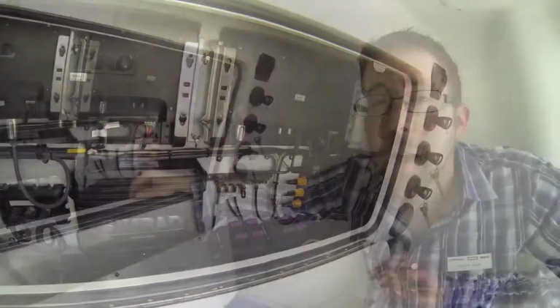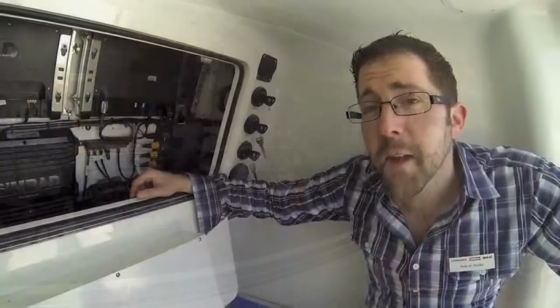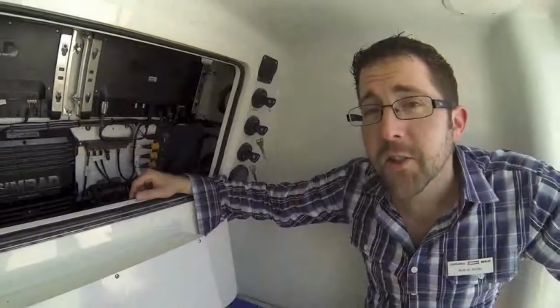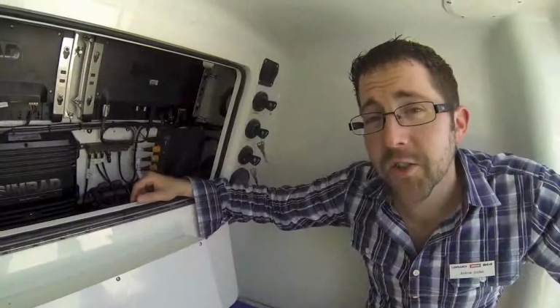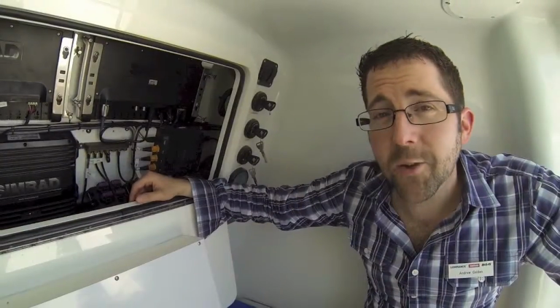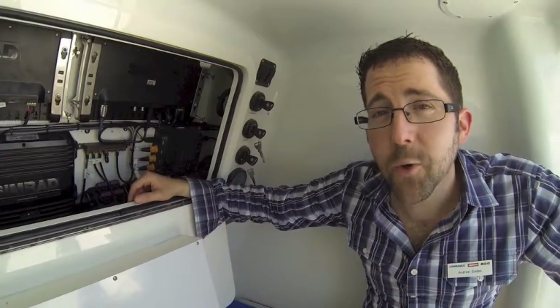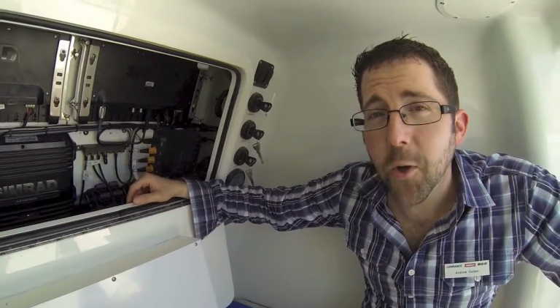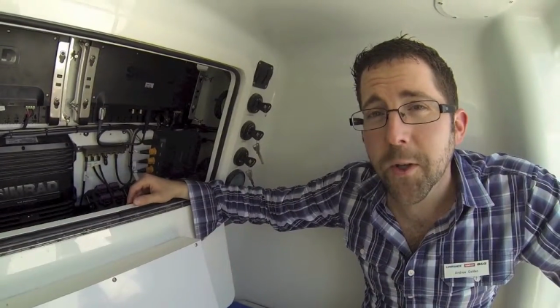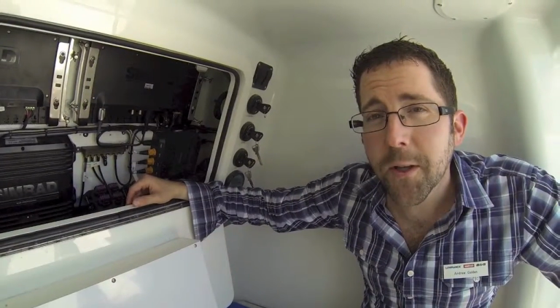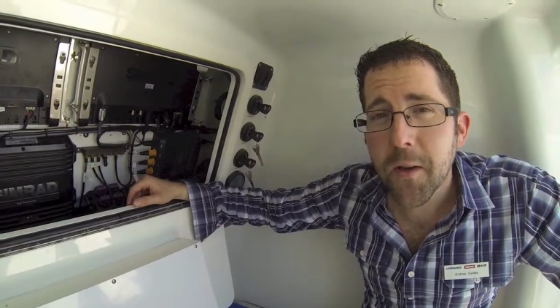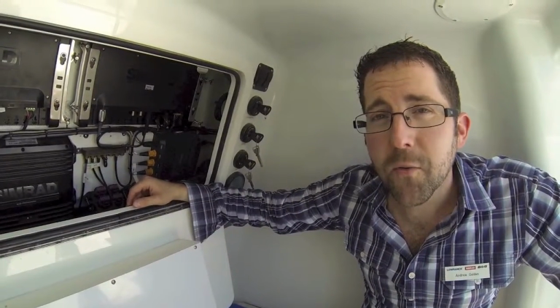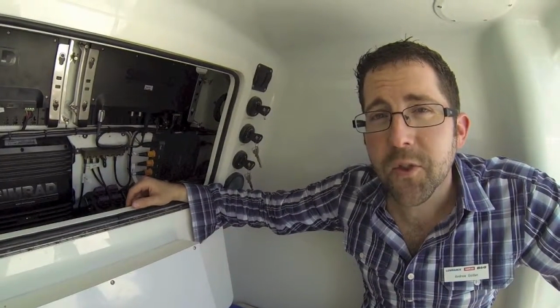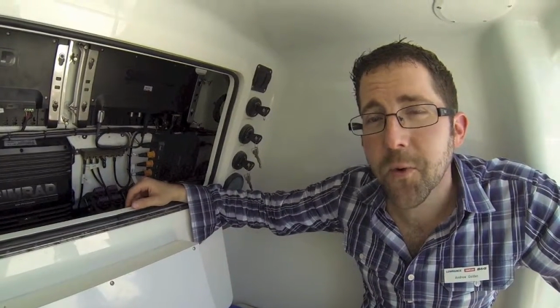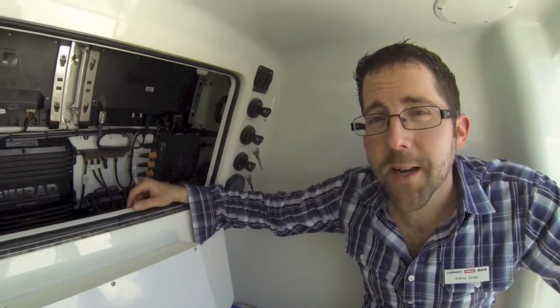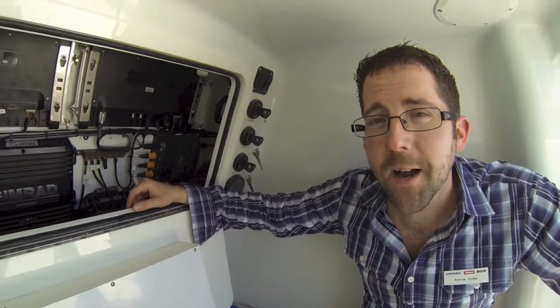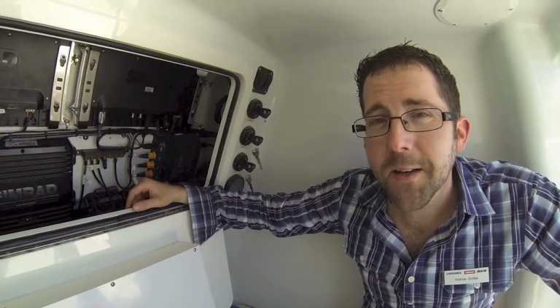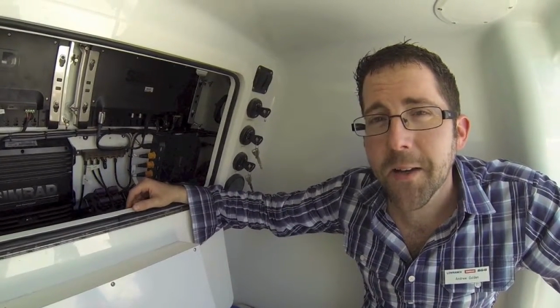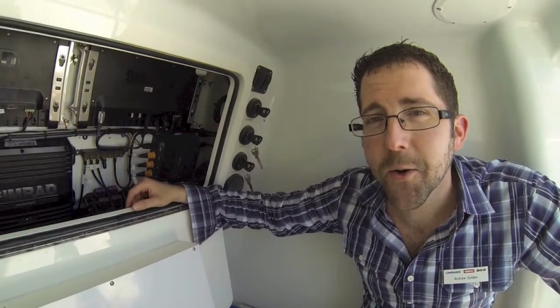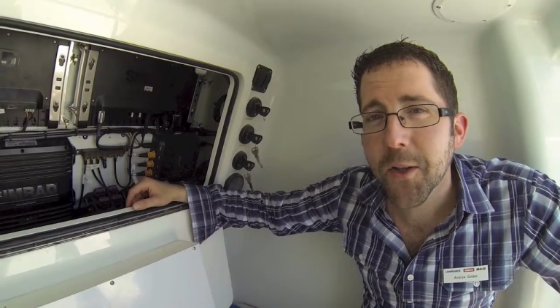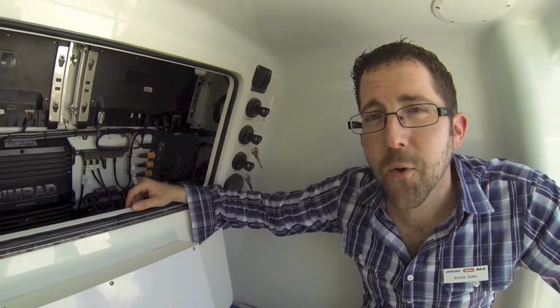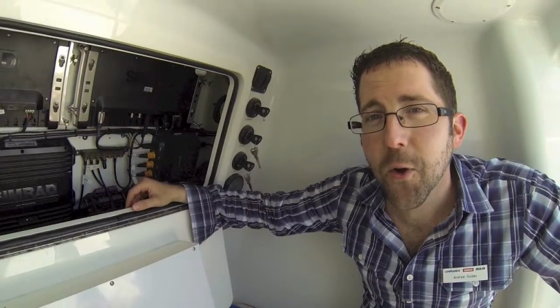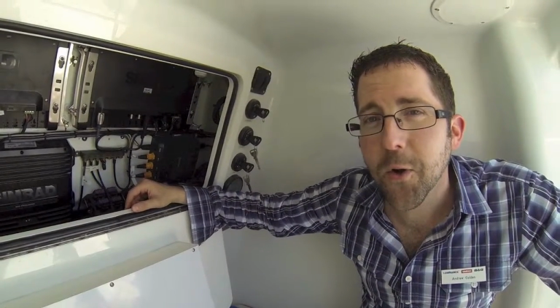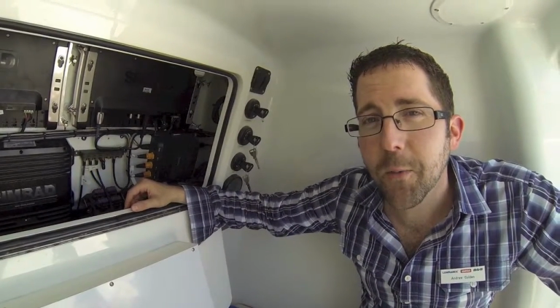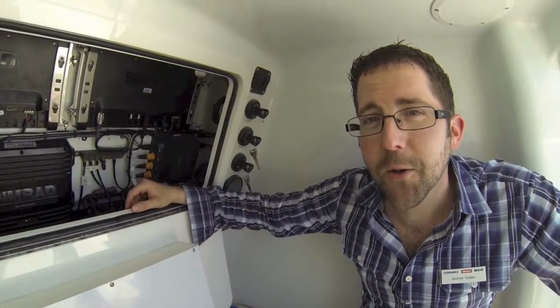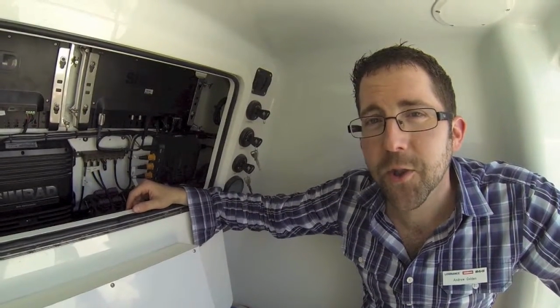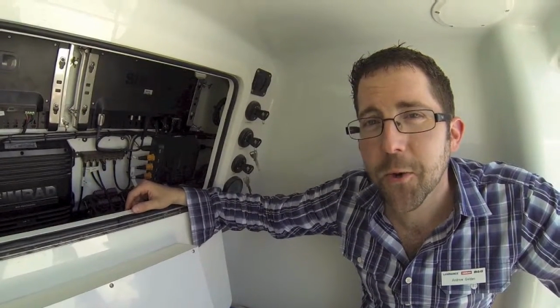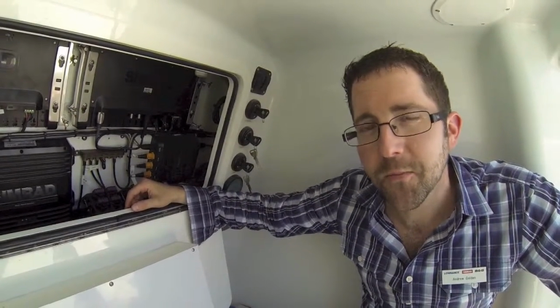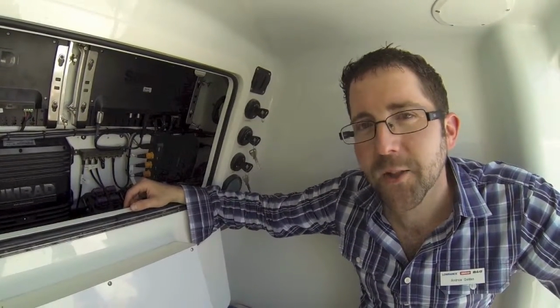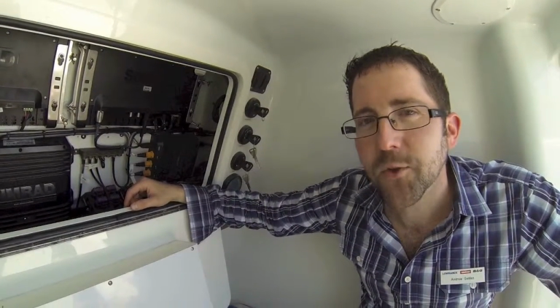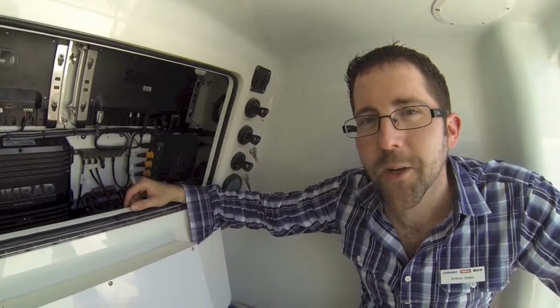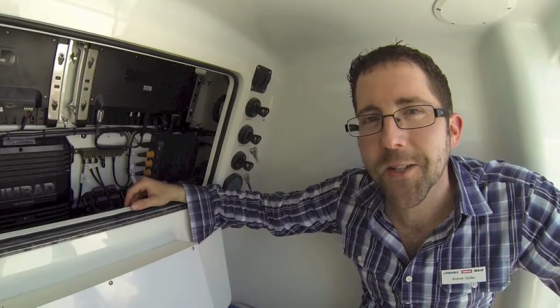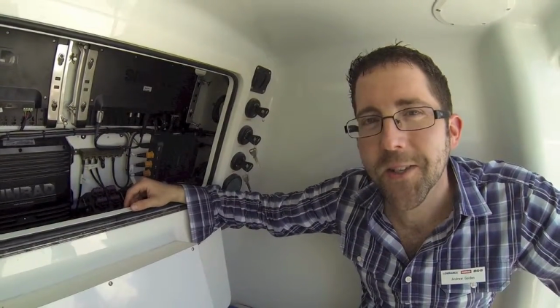This is Andrew Golden for Simrad Yachting here at the Fort Lauderdale Boat Show. Thanks for joining us today.